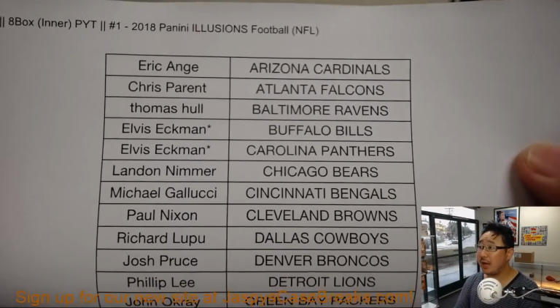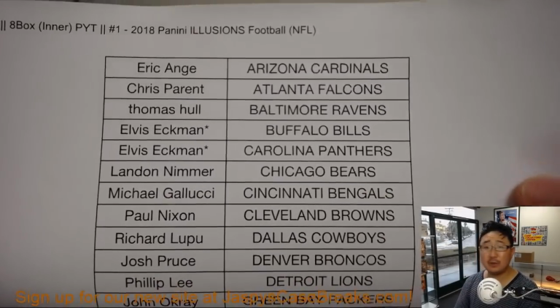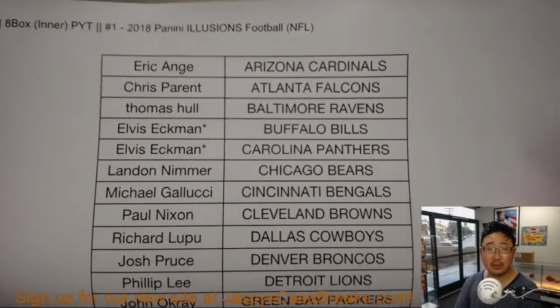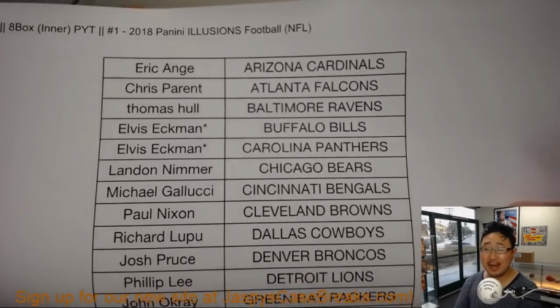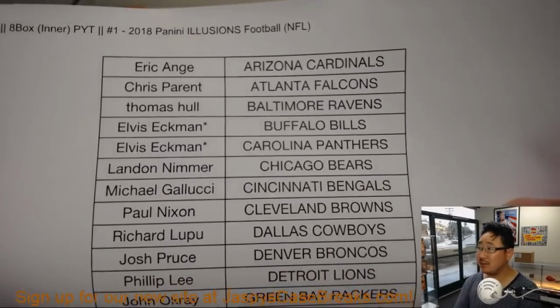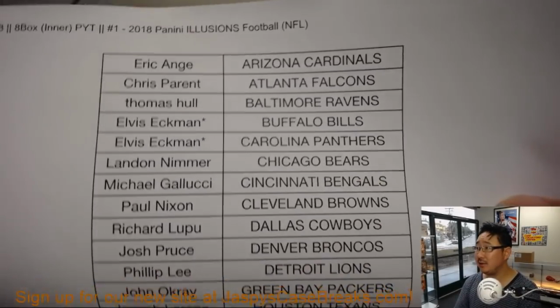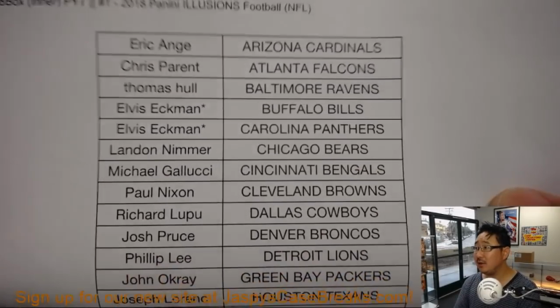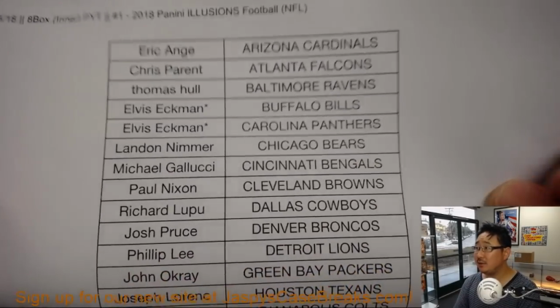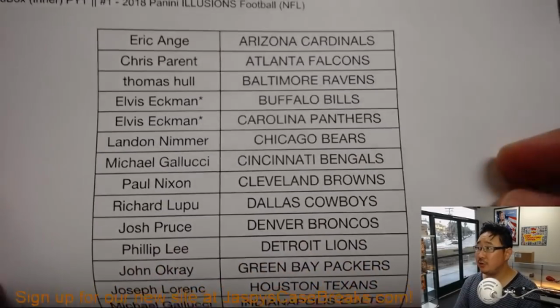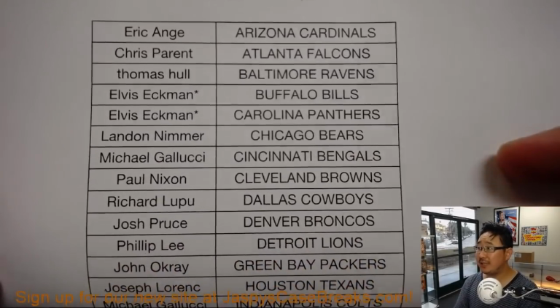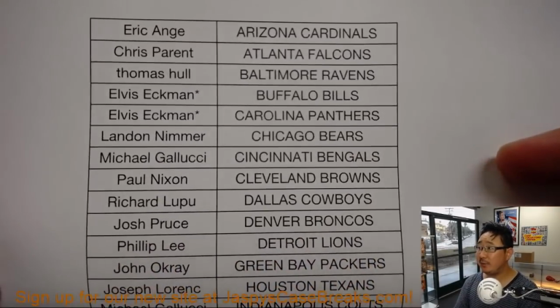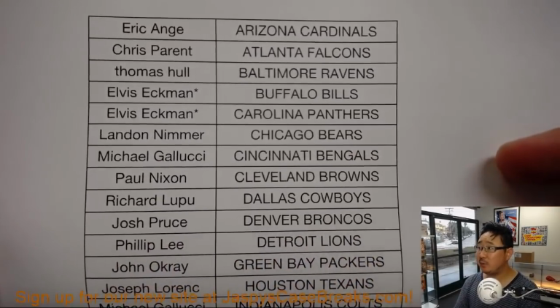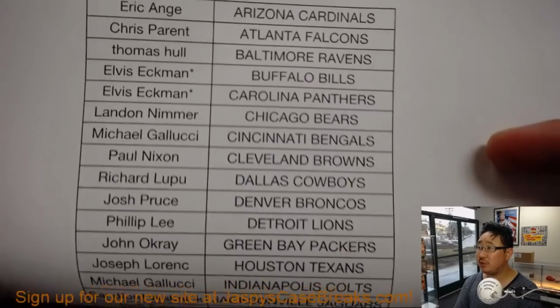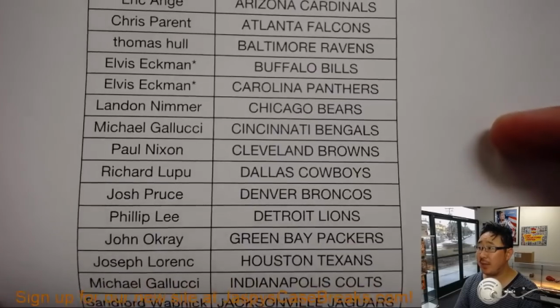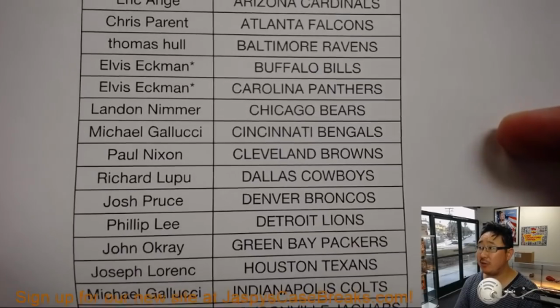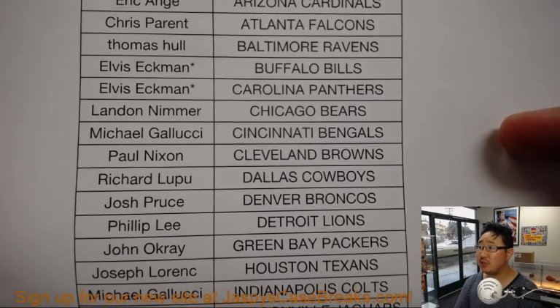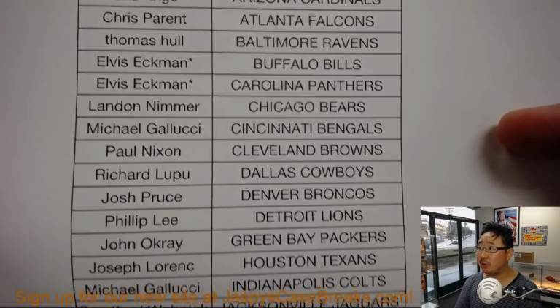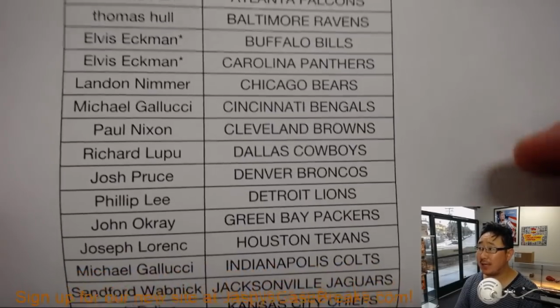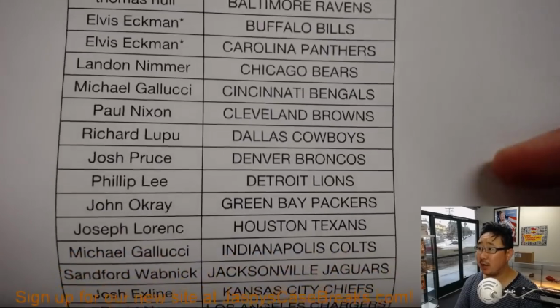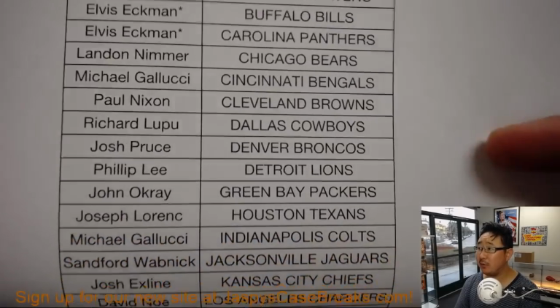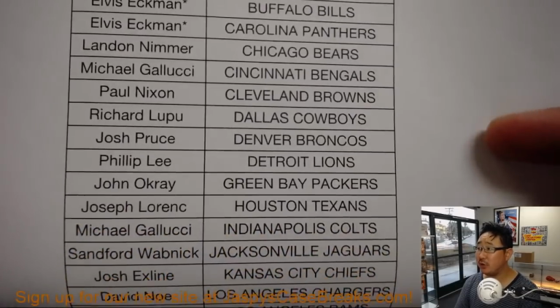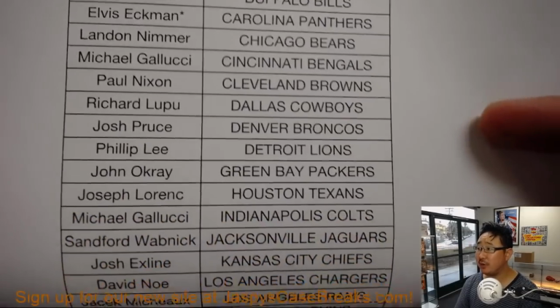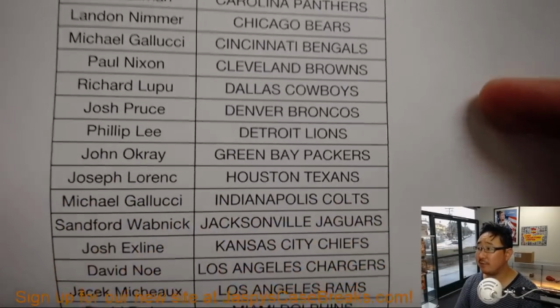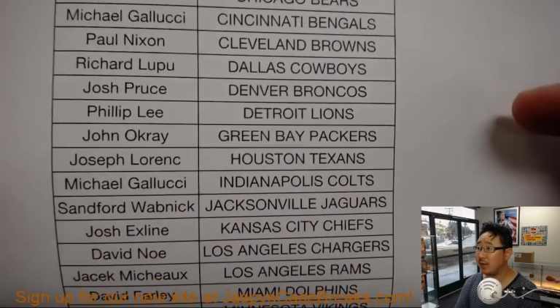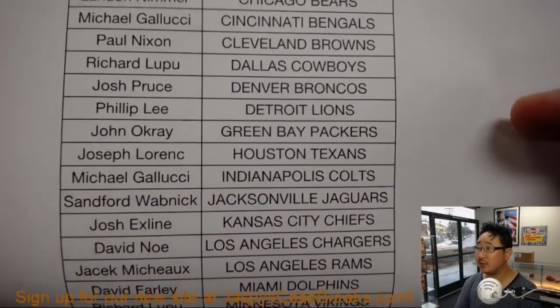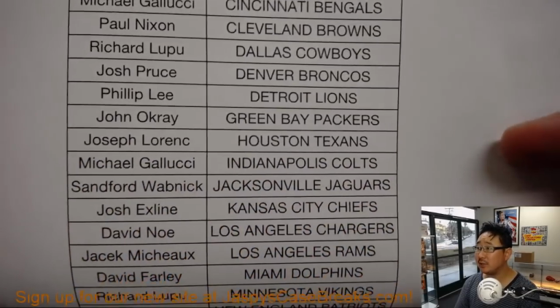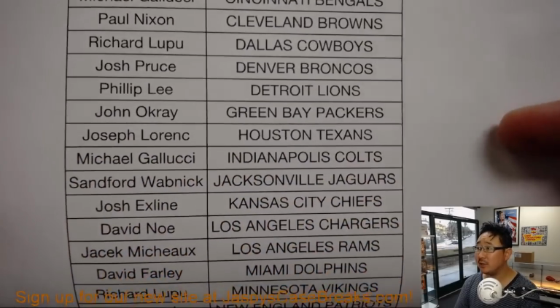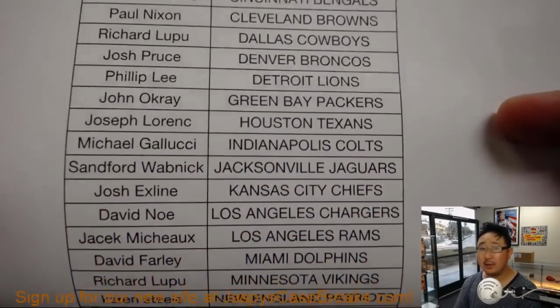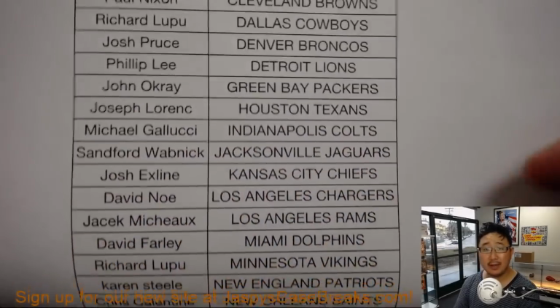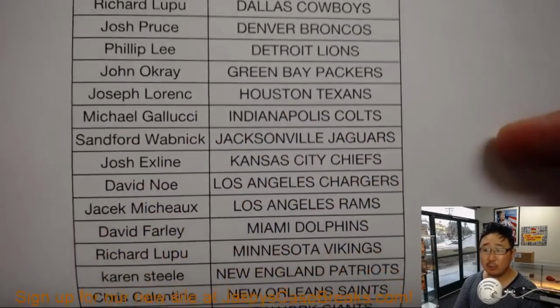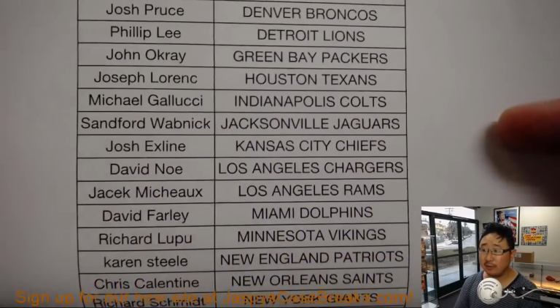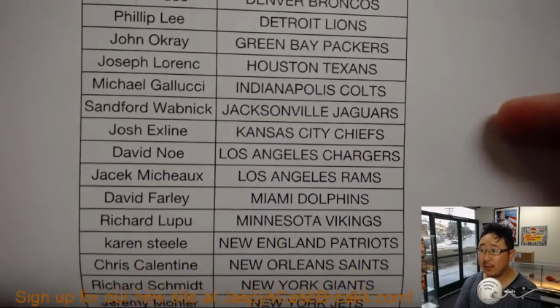Elvis with the last two teams, Bills and Panthers — double last spot mojo. Thanks everyone for getting in.